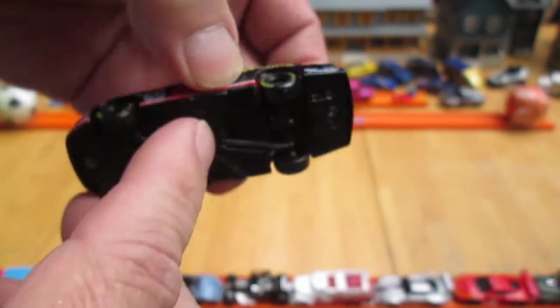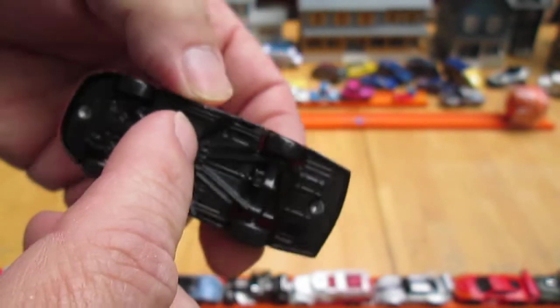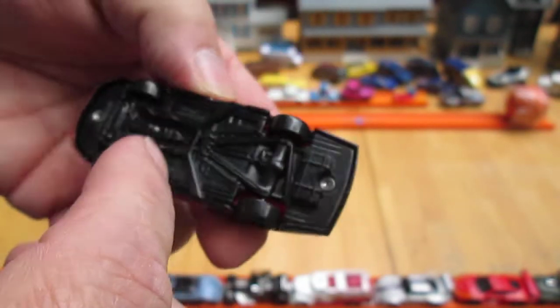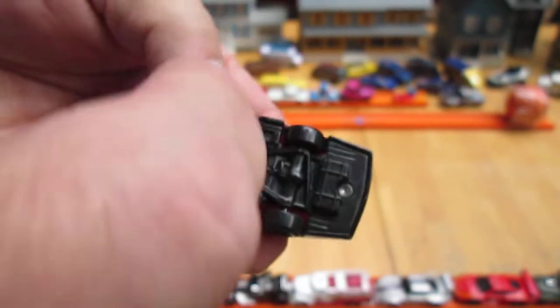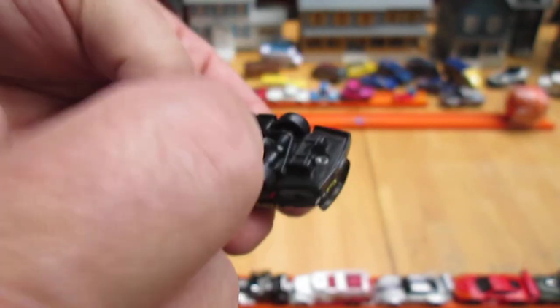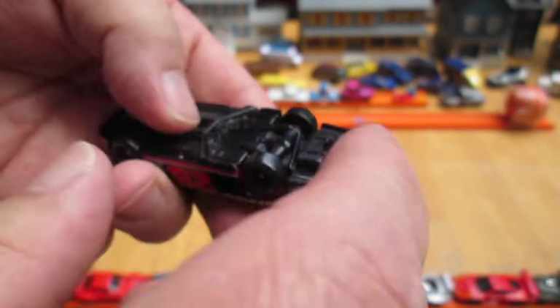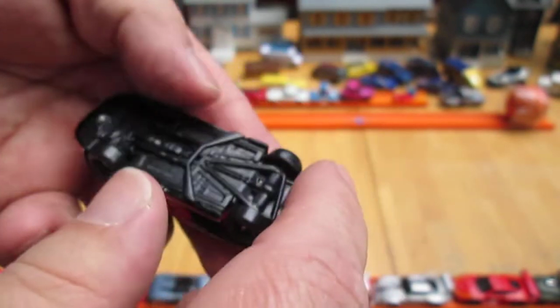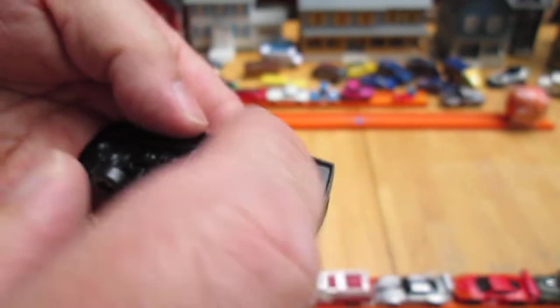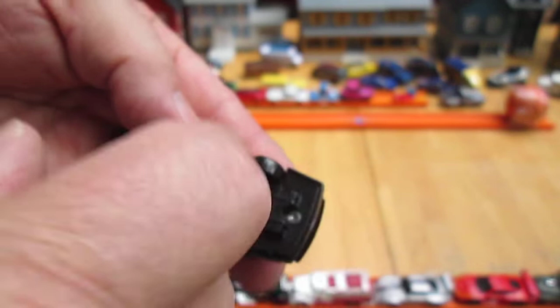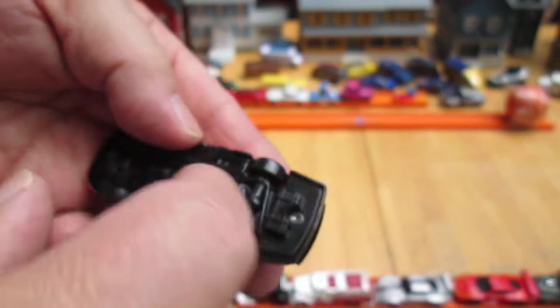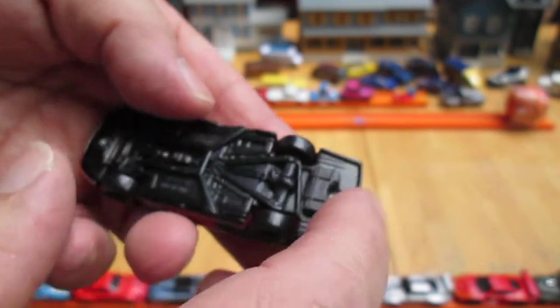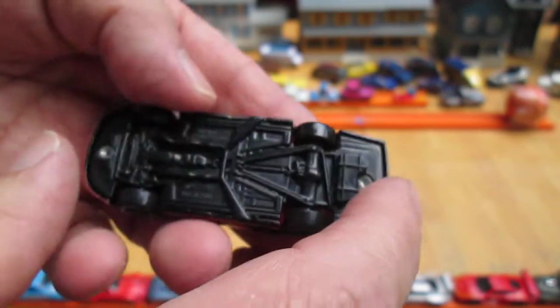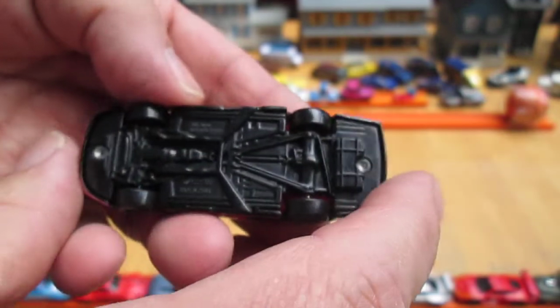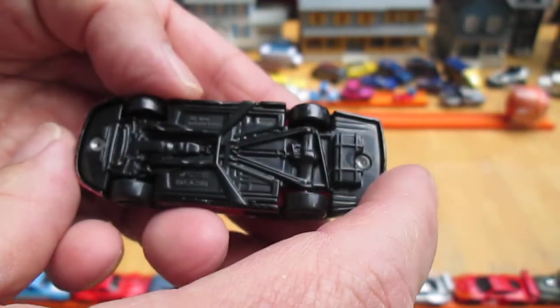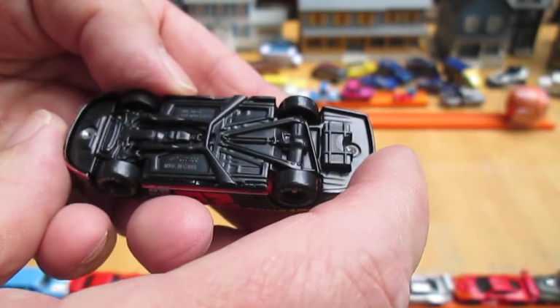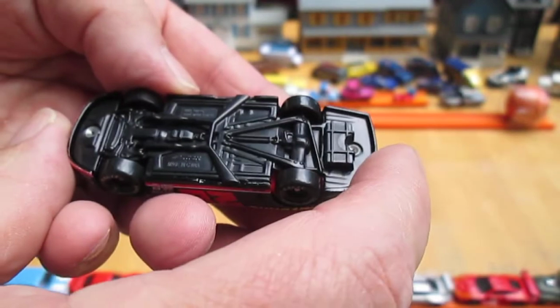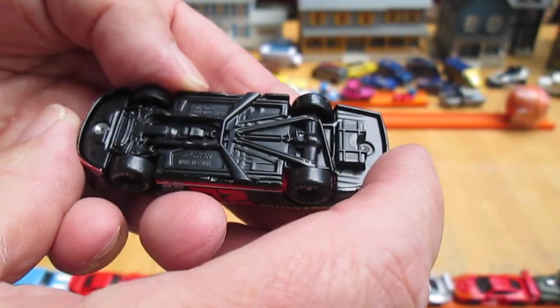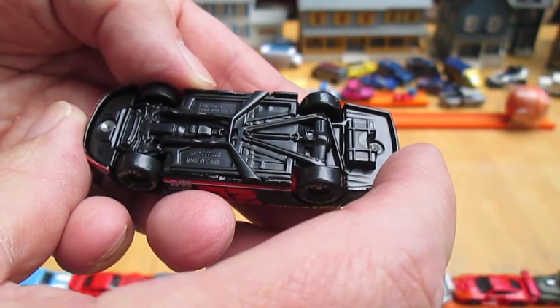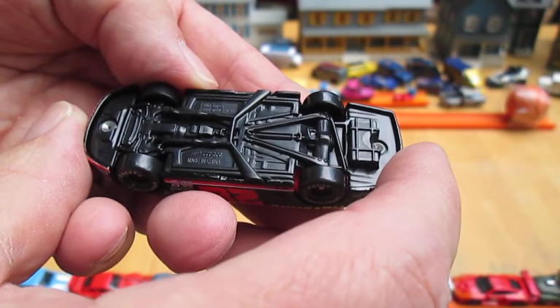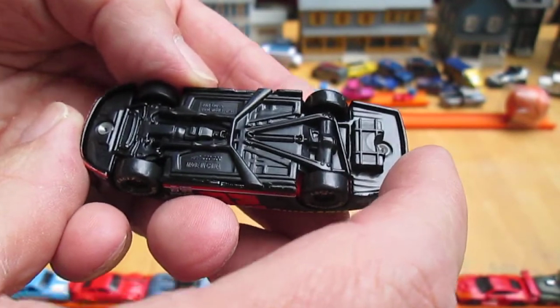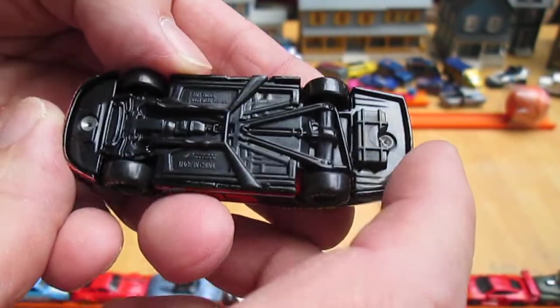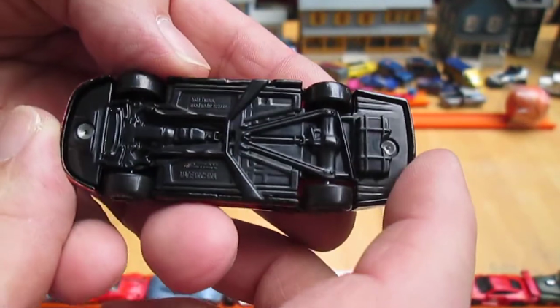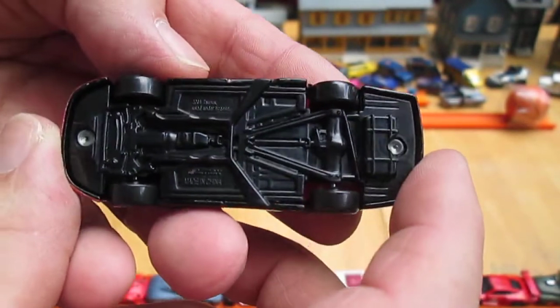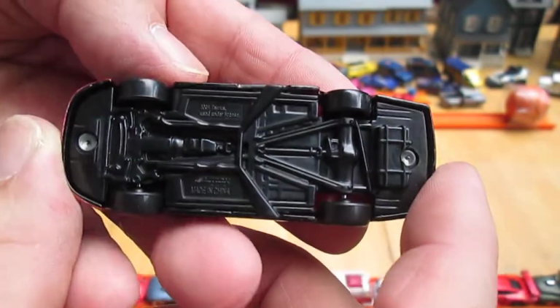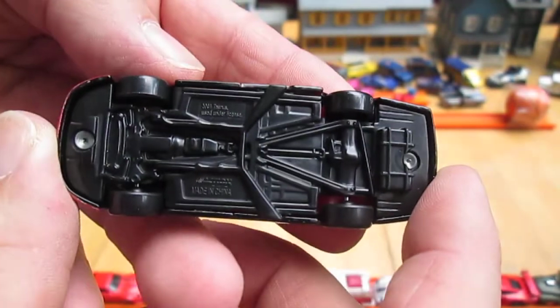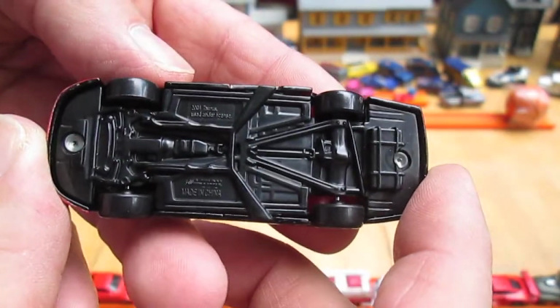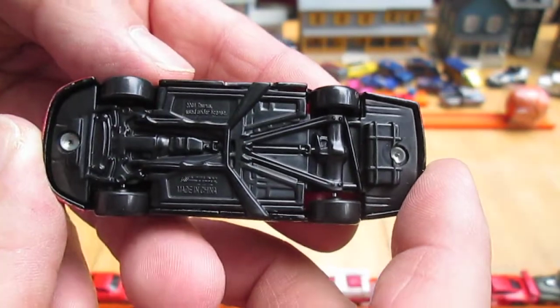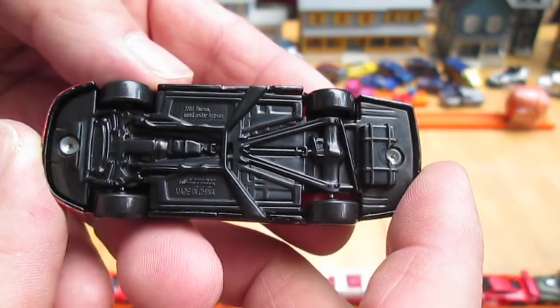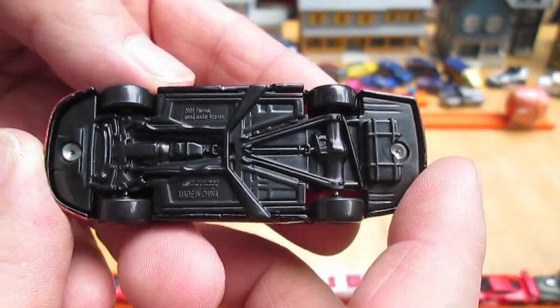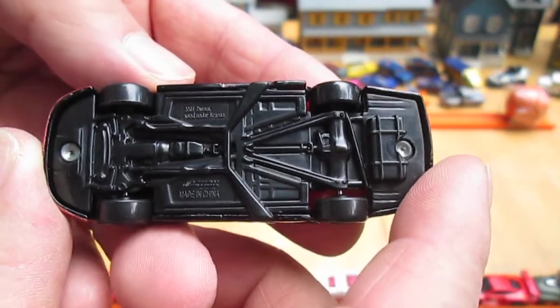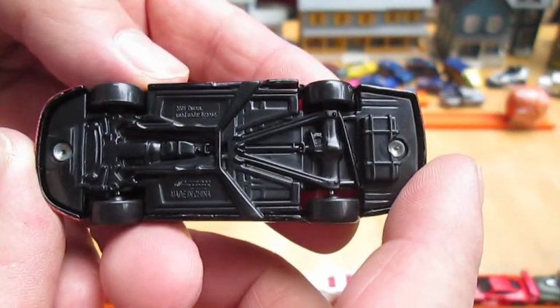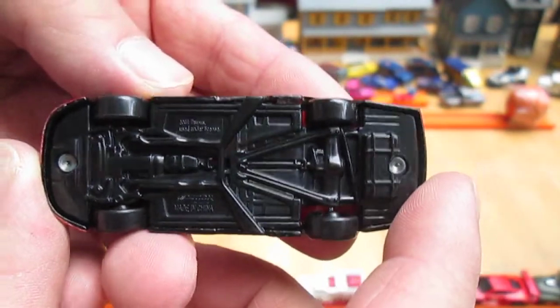All four wheels roll well, that's a plastic bottom. Made in China, two rivets.